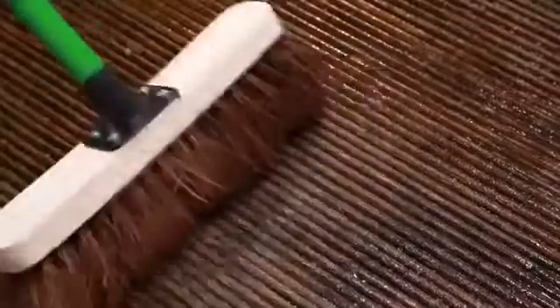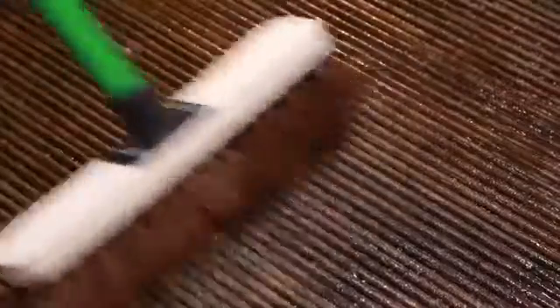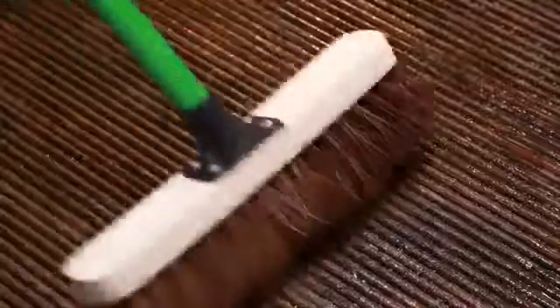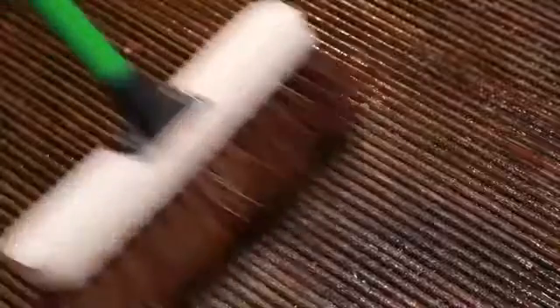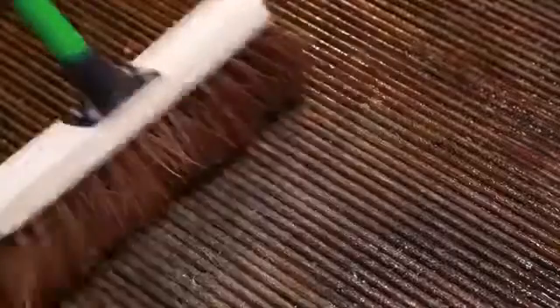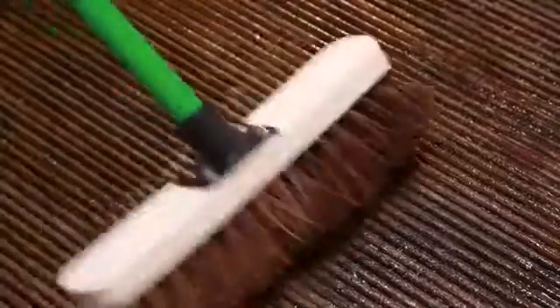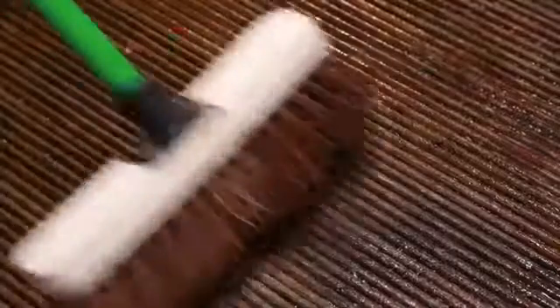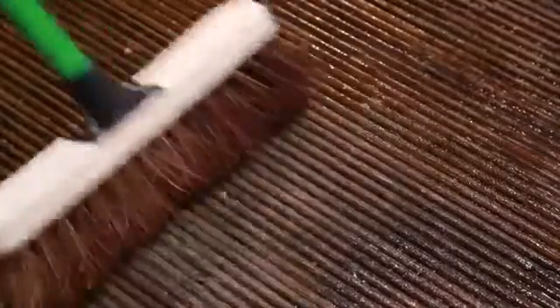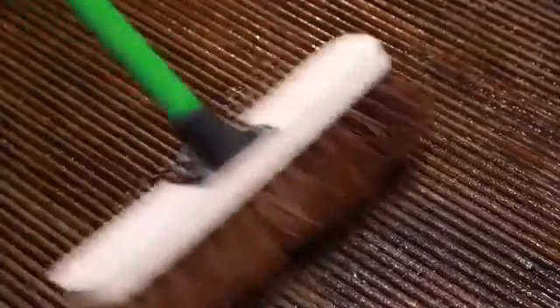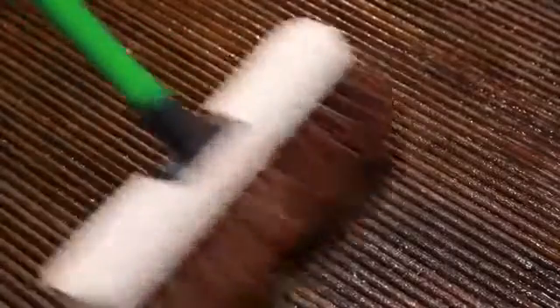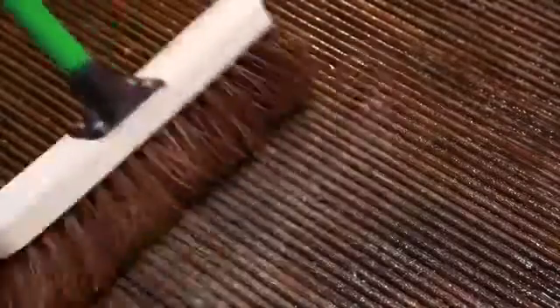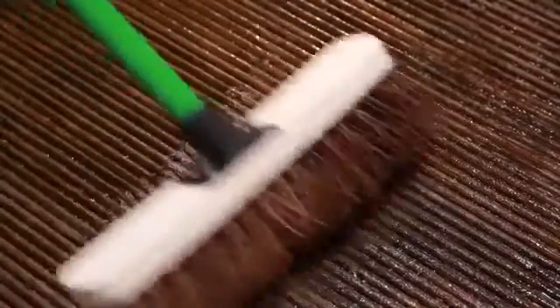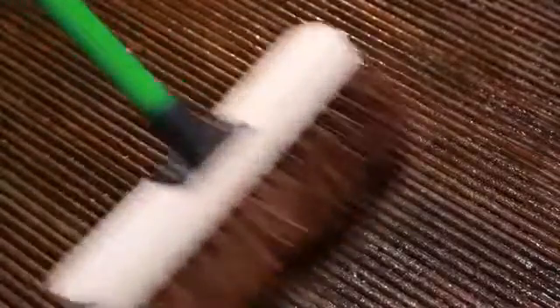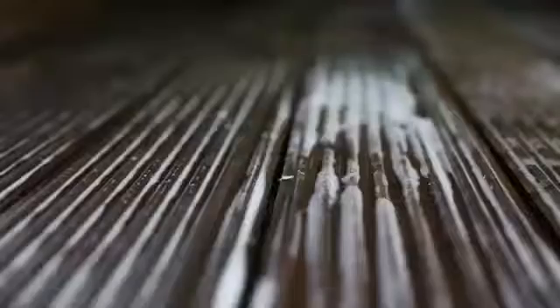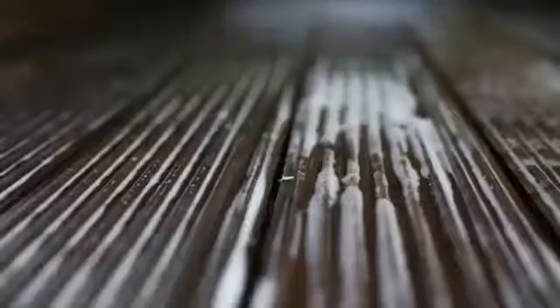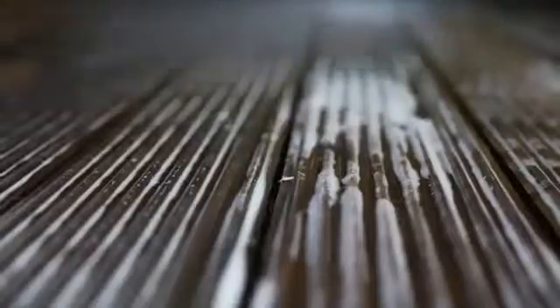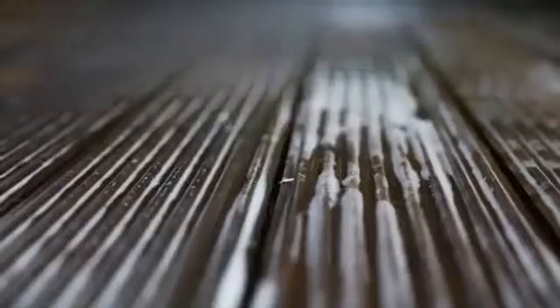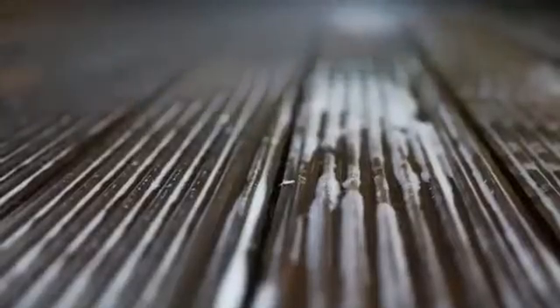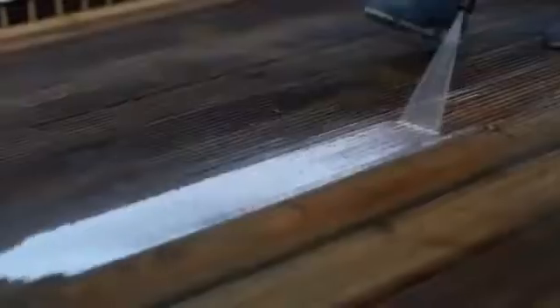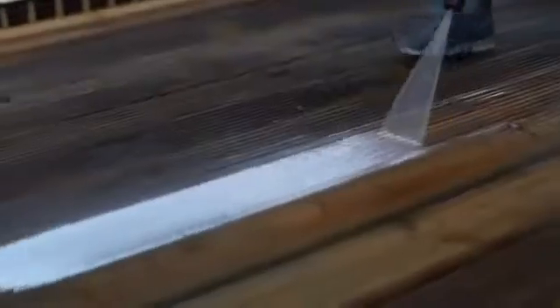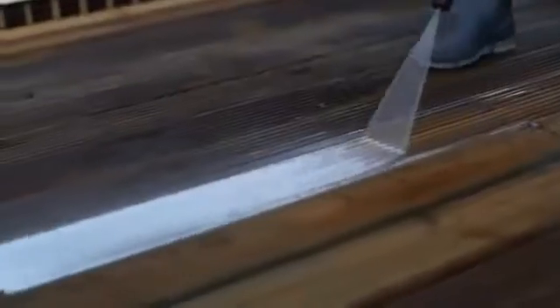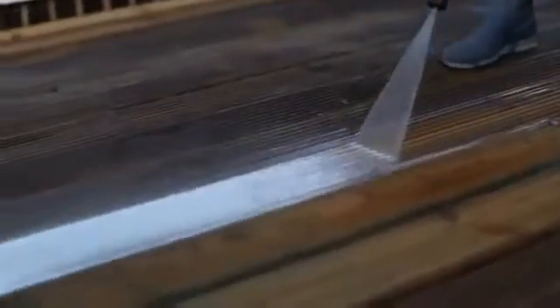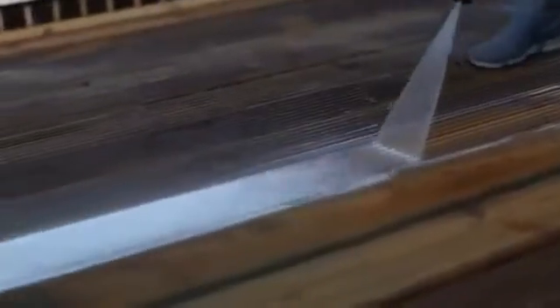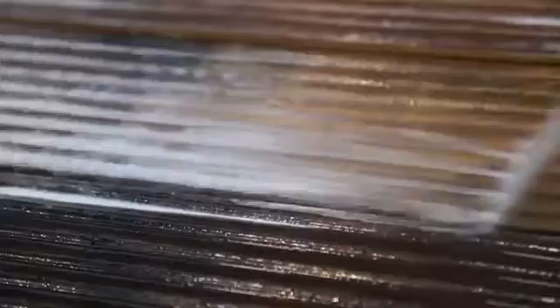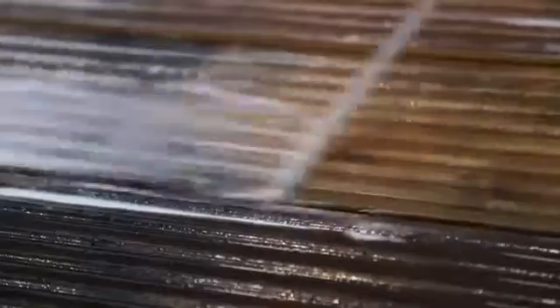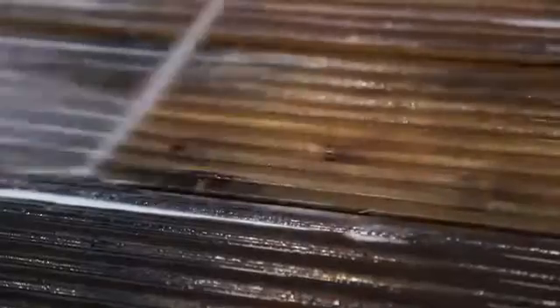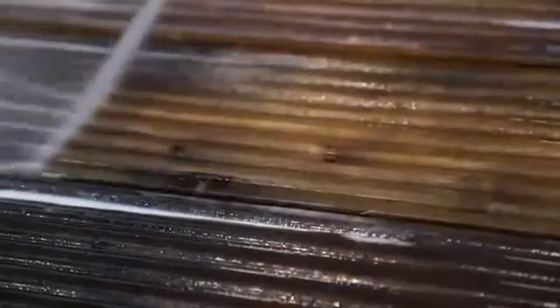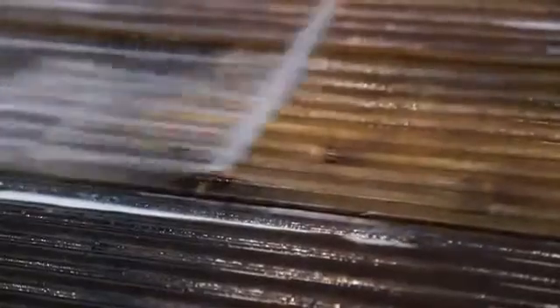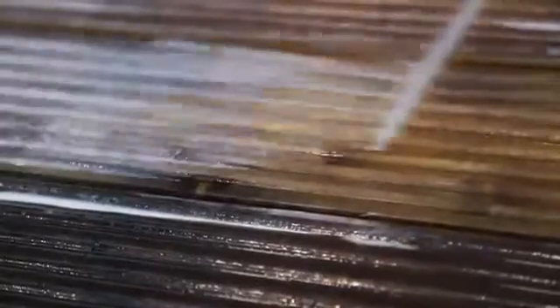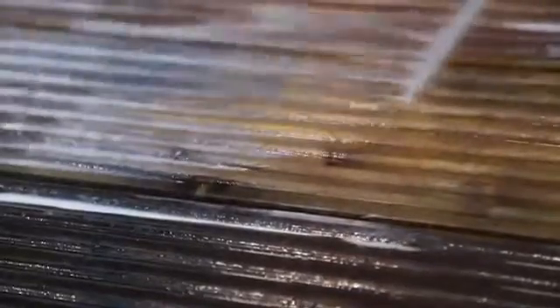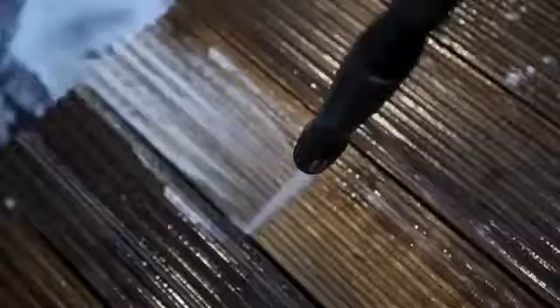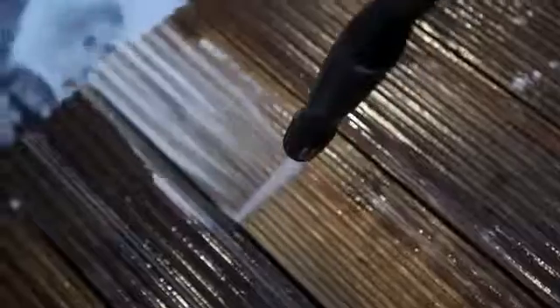After 15 minutes, give it a good scrub. Hose it down or blast it with a jet wash, then let it dry.